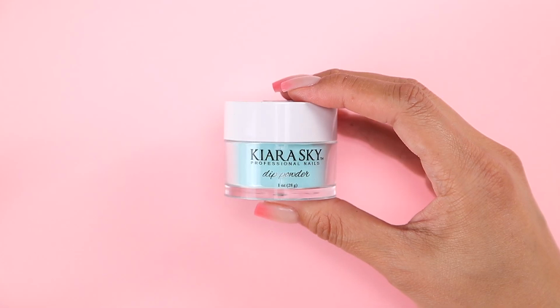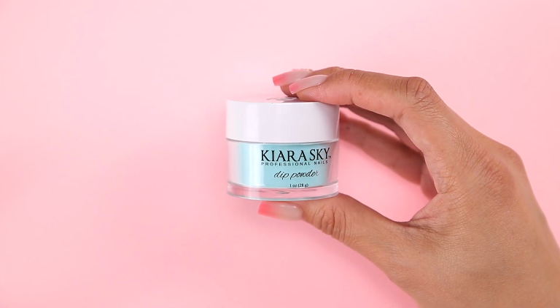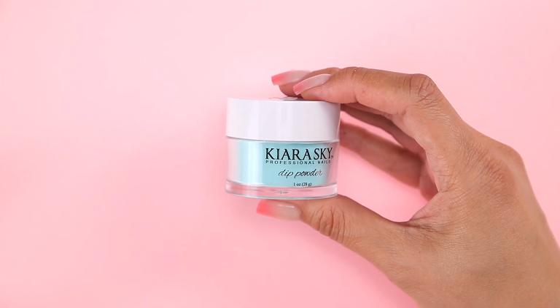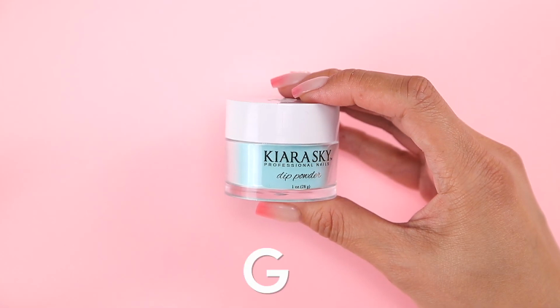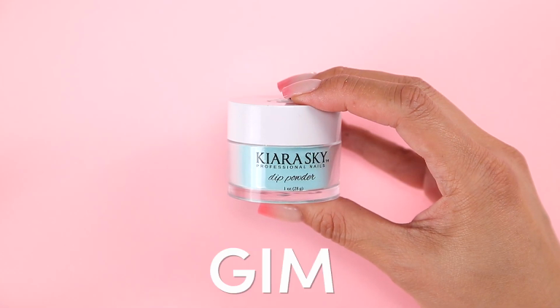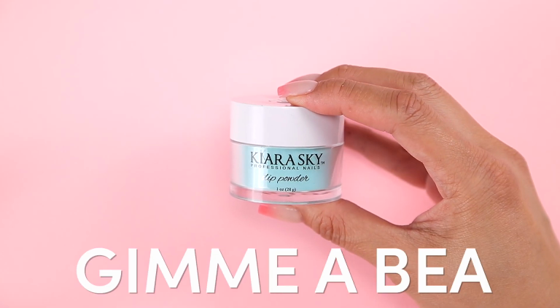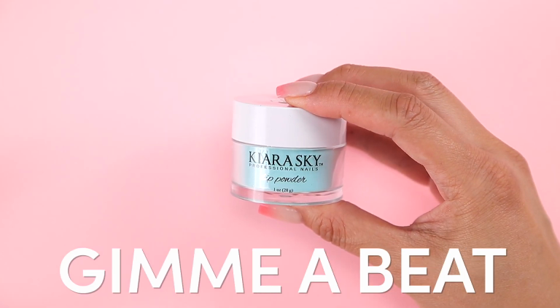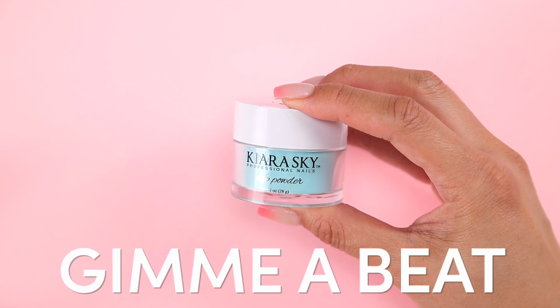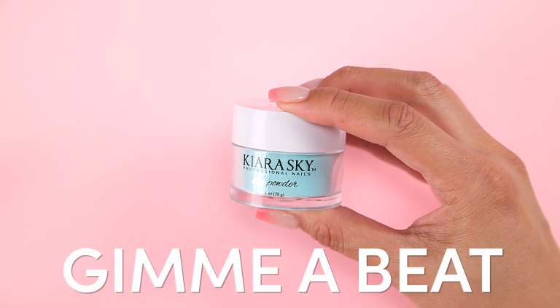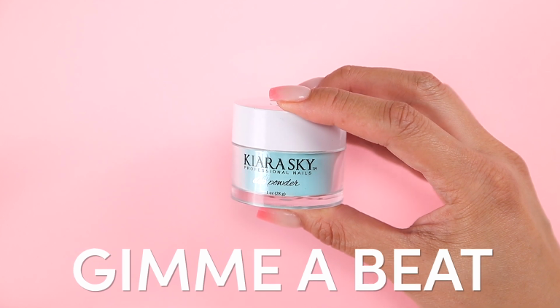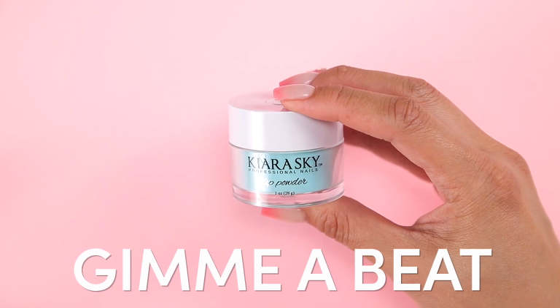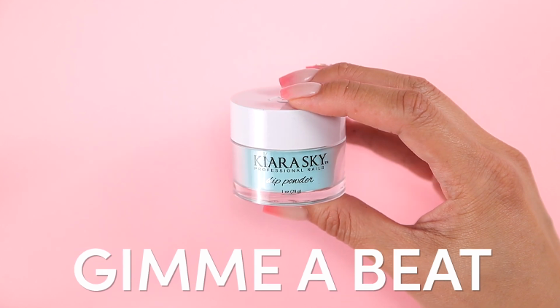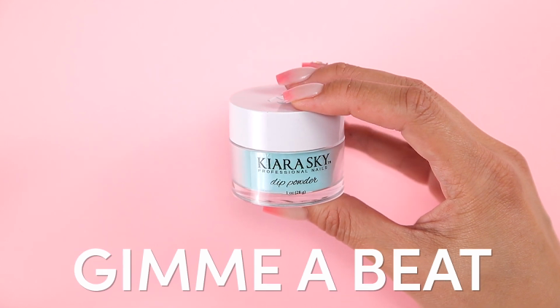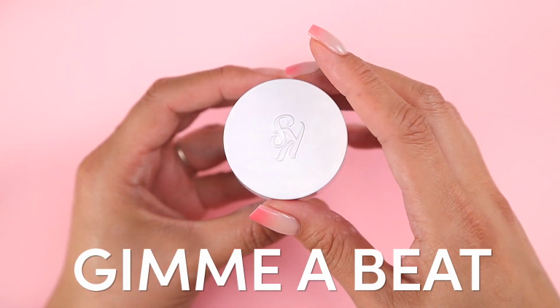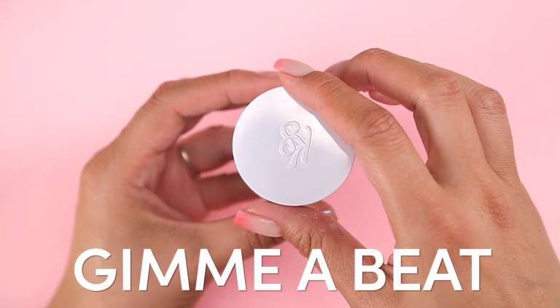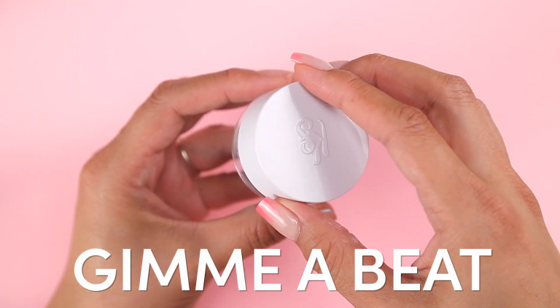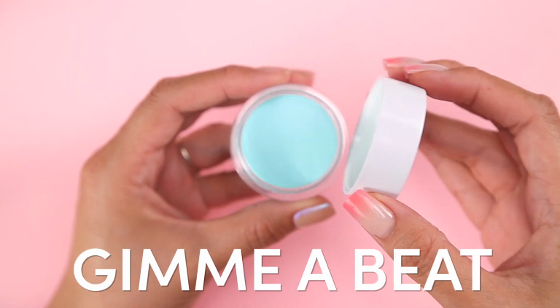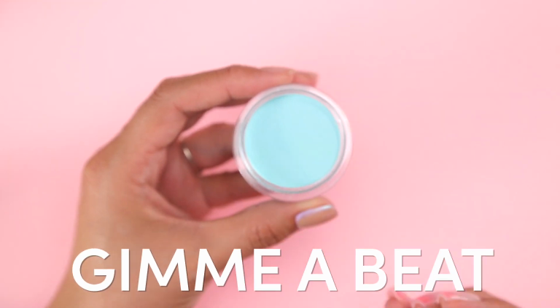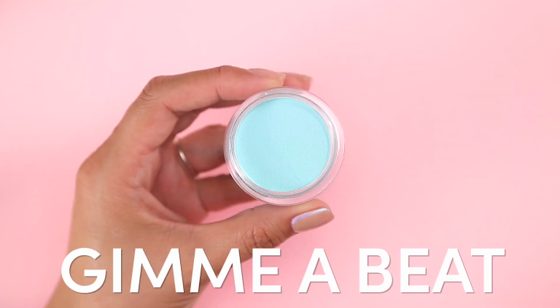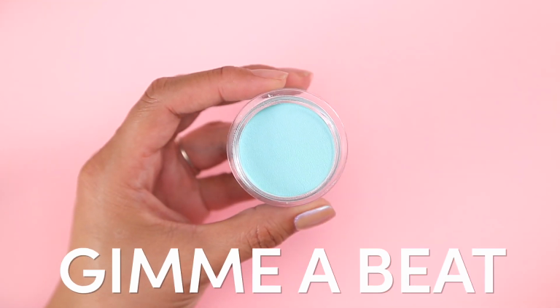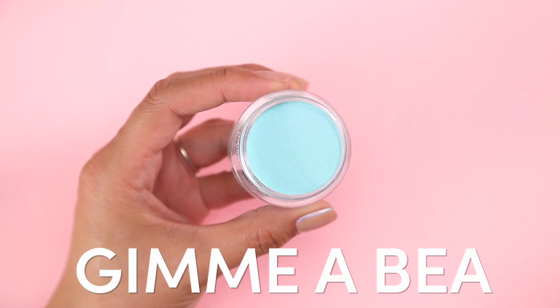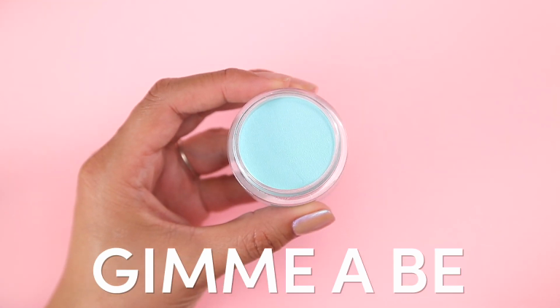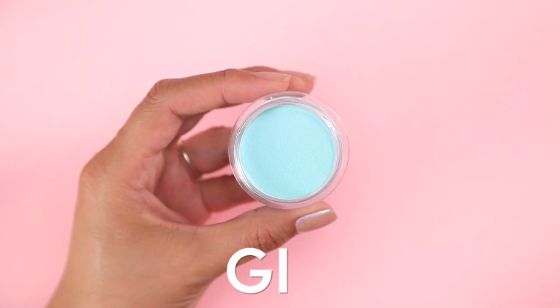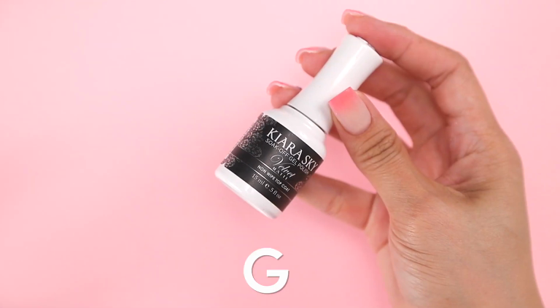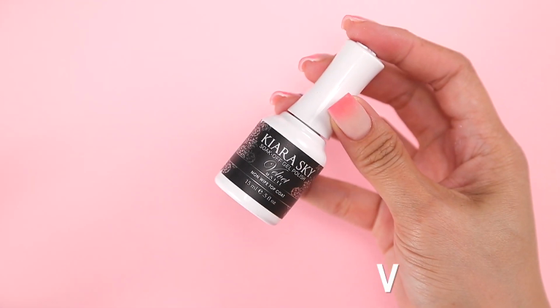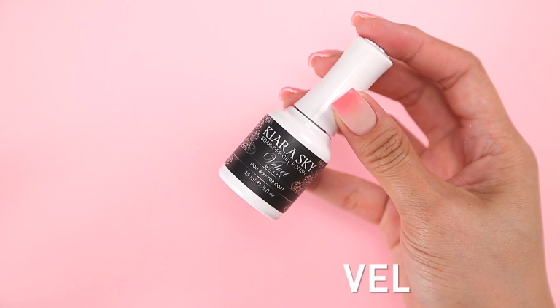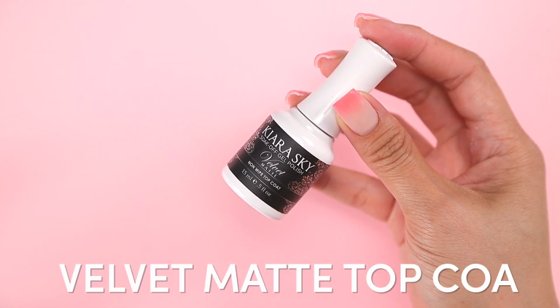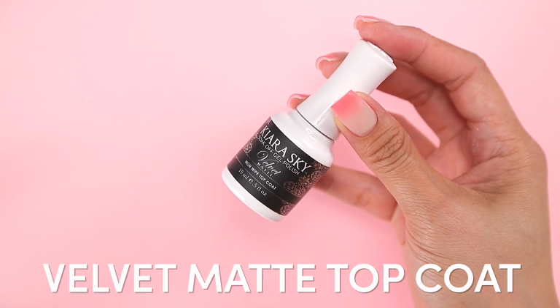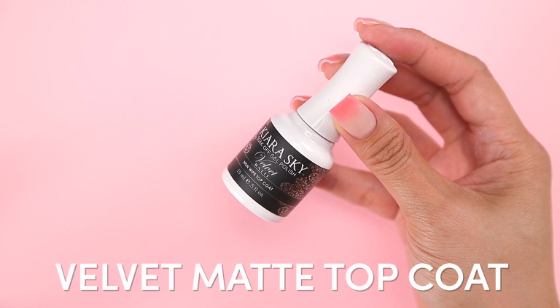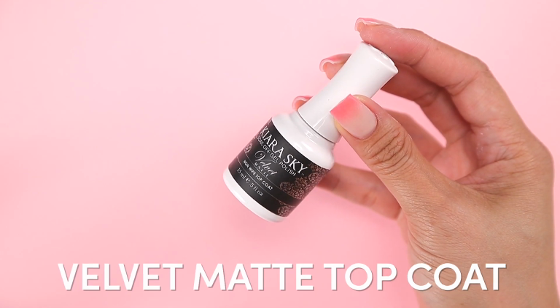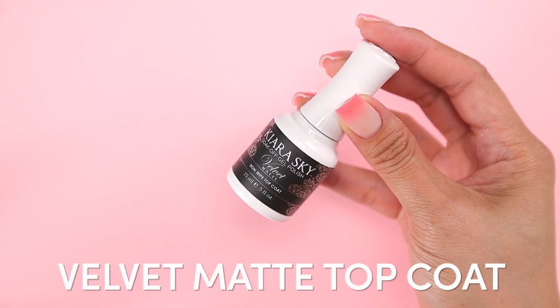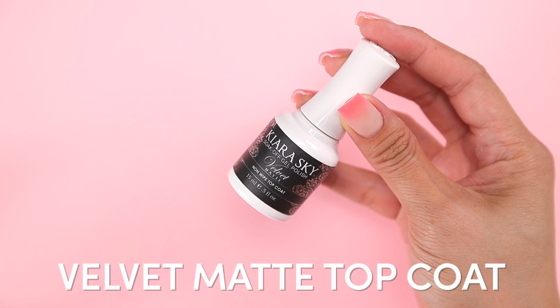Today we're going to use Gimme a Beat from Kiara Sky's Electropop collection and the brand new Velvet Matte Top Coat.